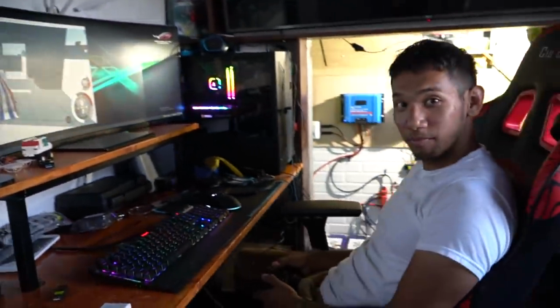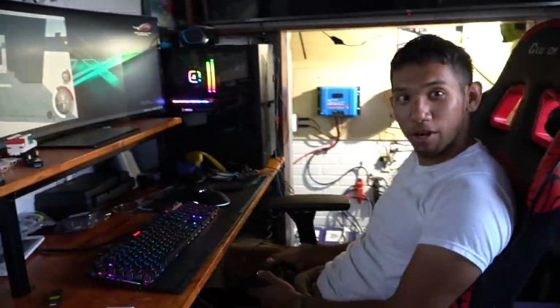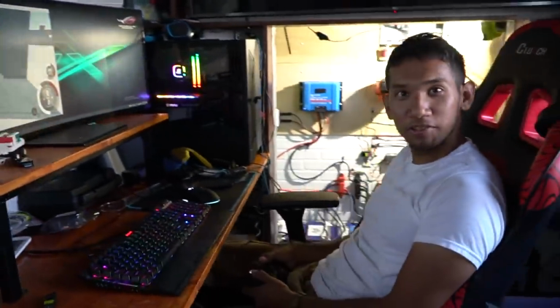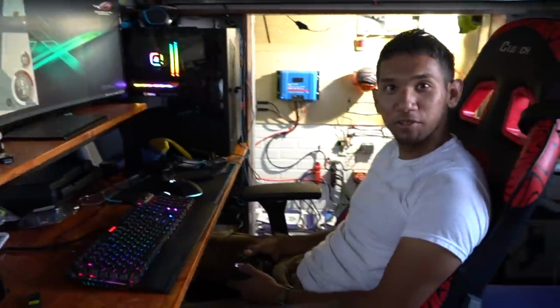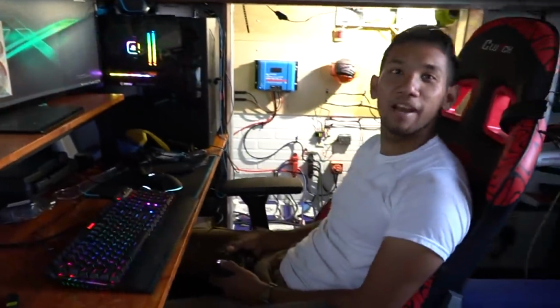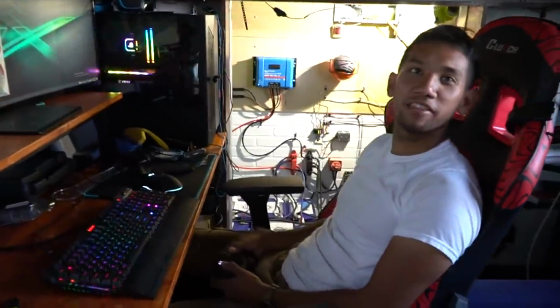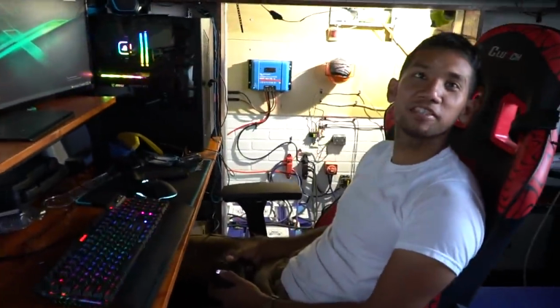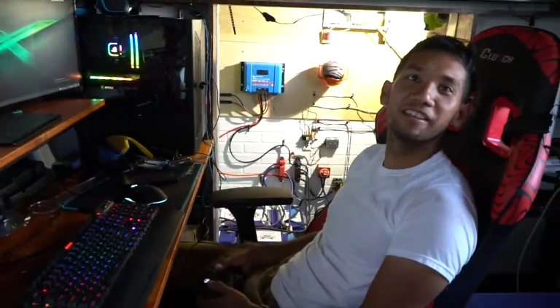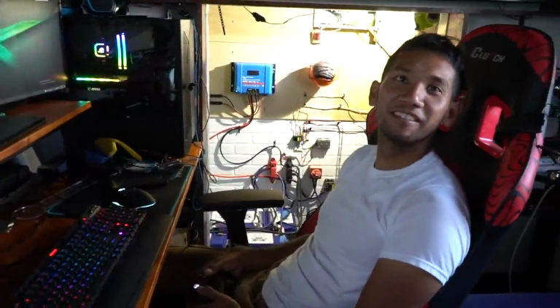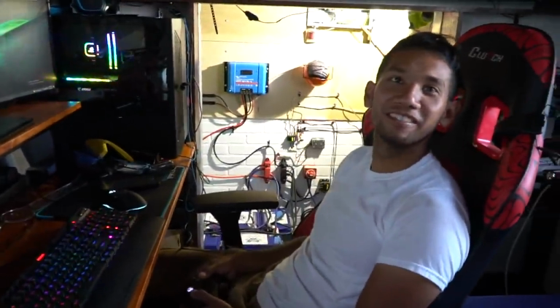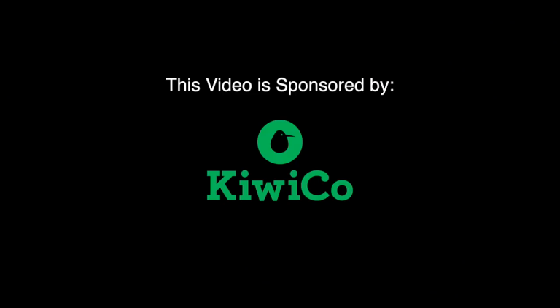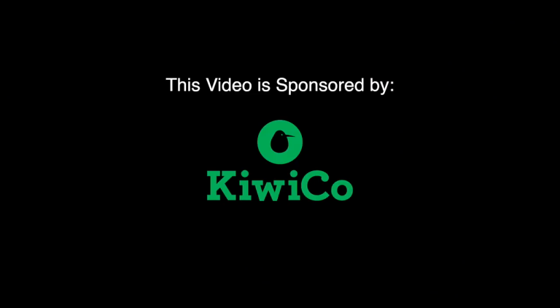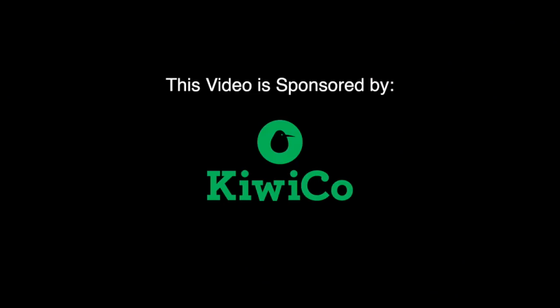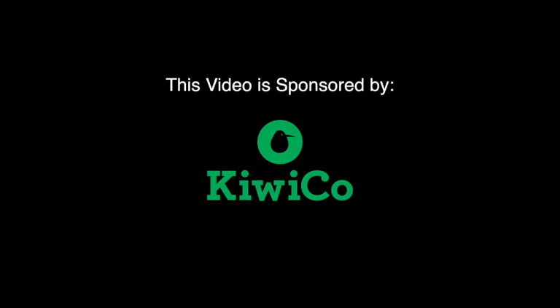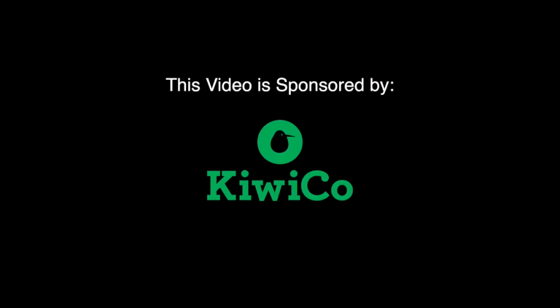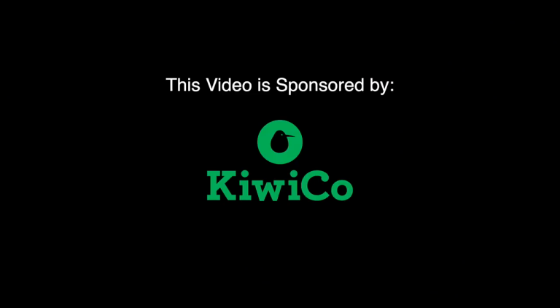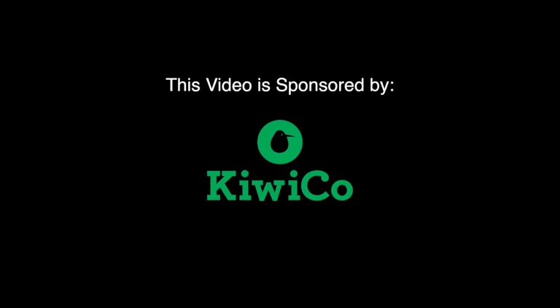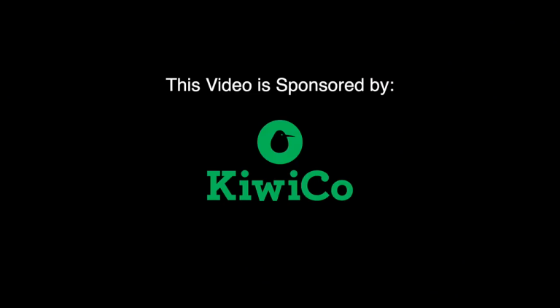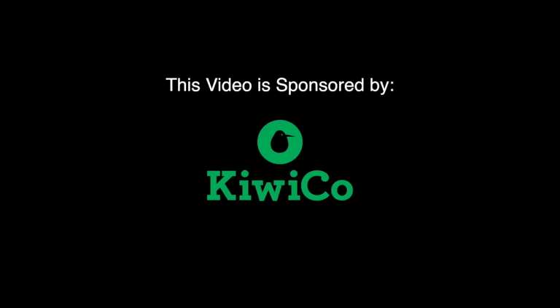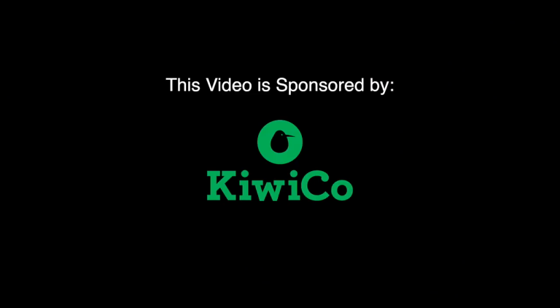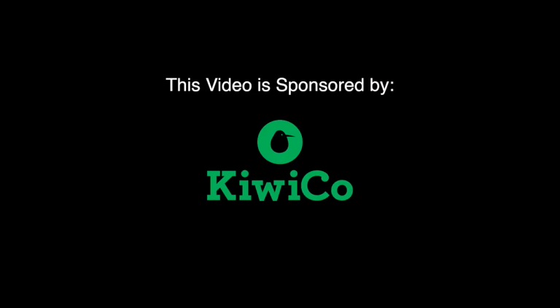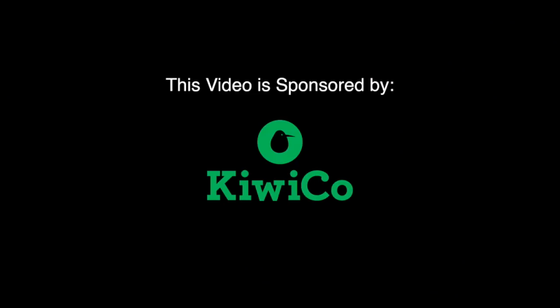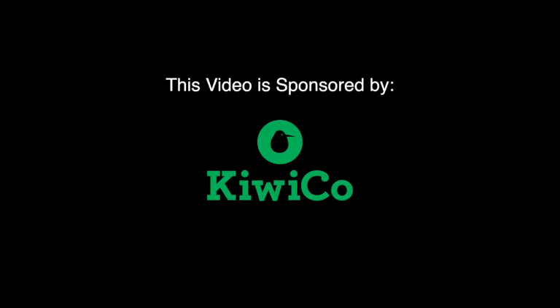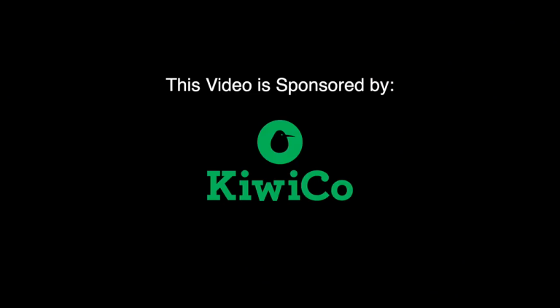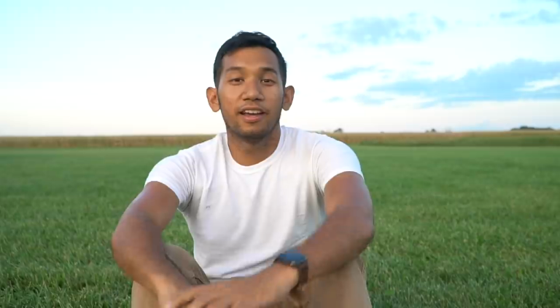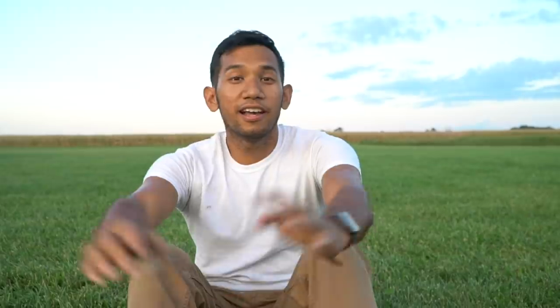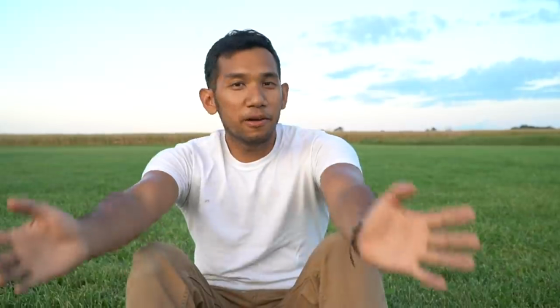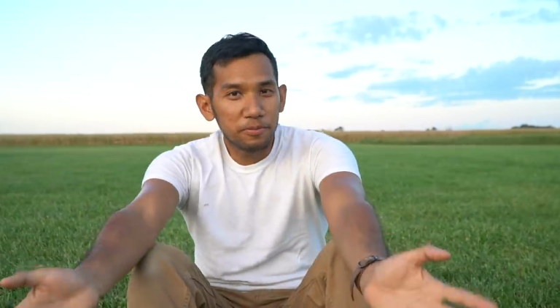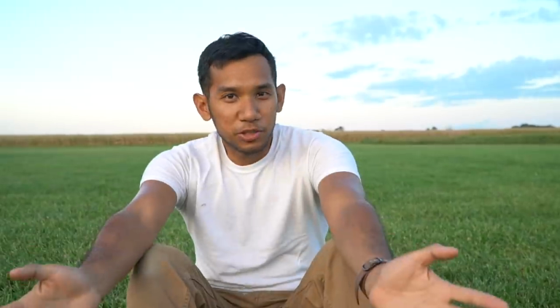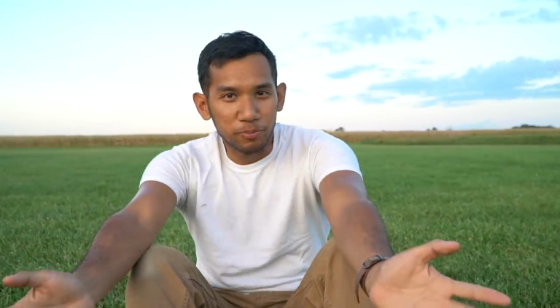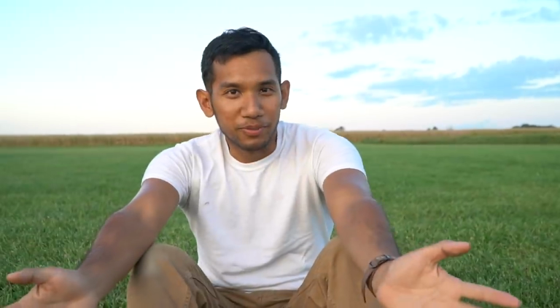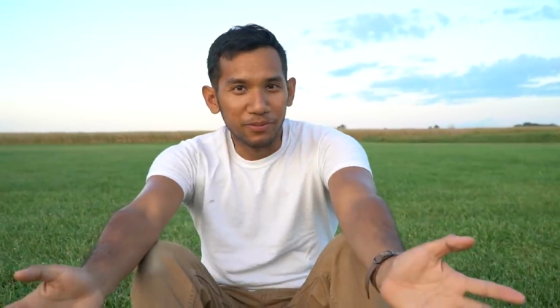Brought to you by the sun. This video is sponsored by KiwiCo. Hello Streeple people.